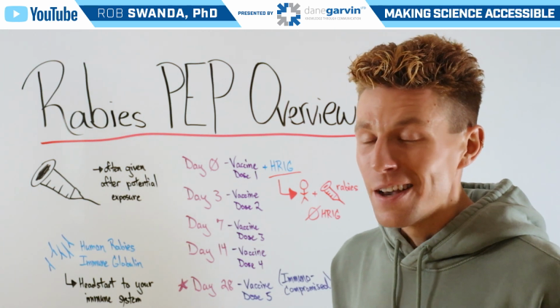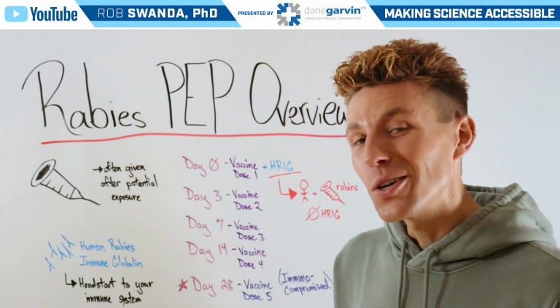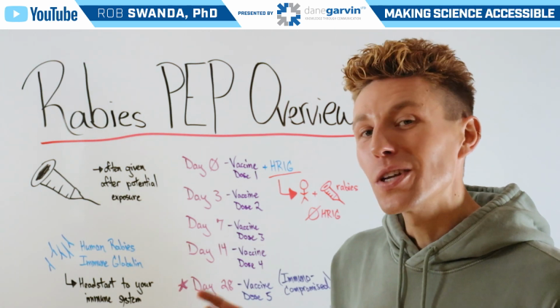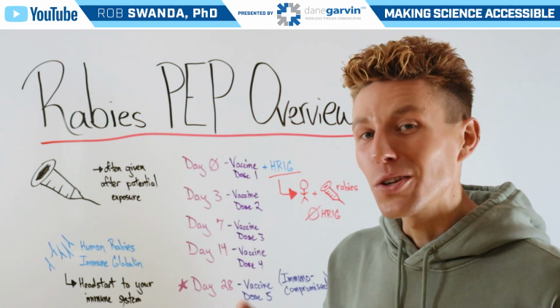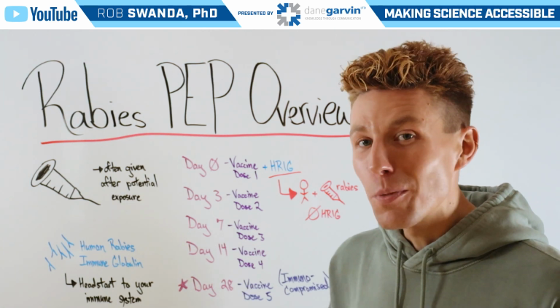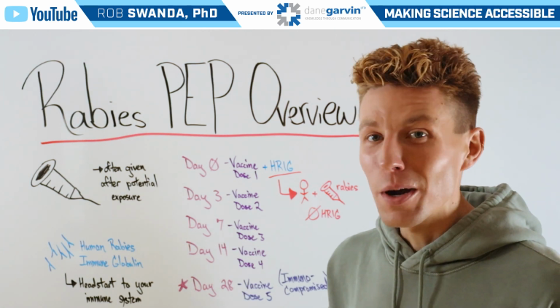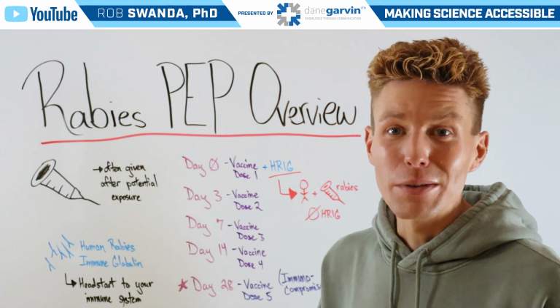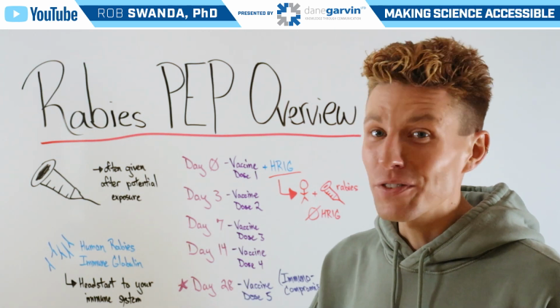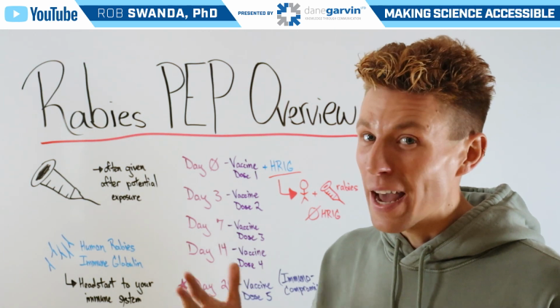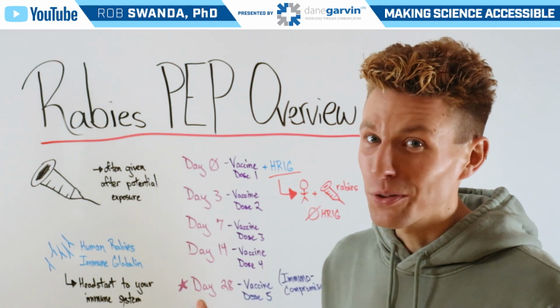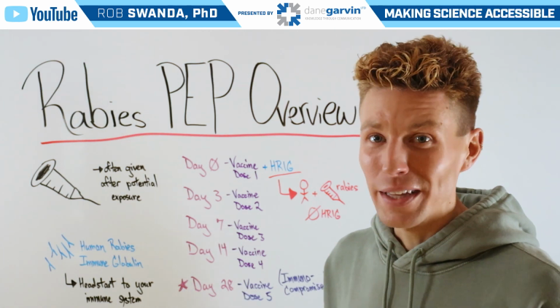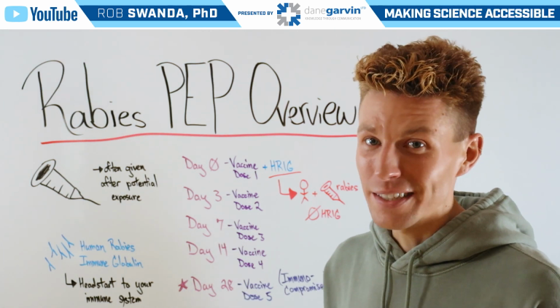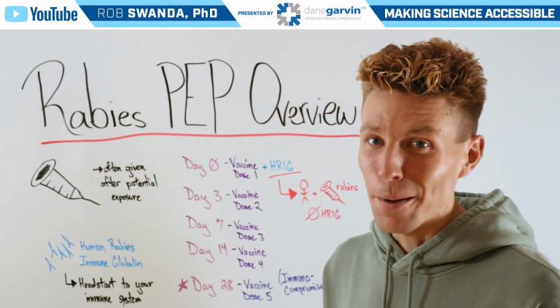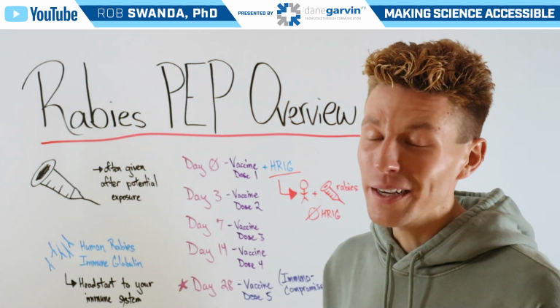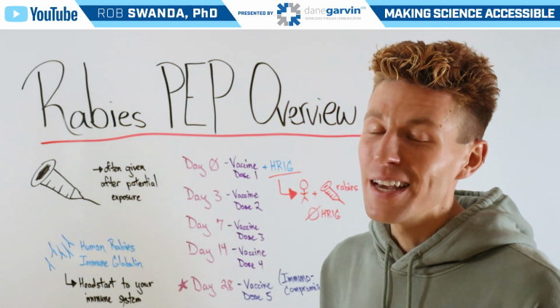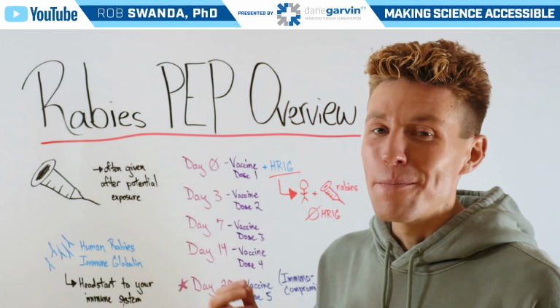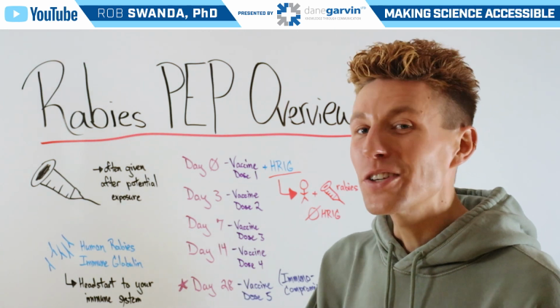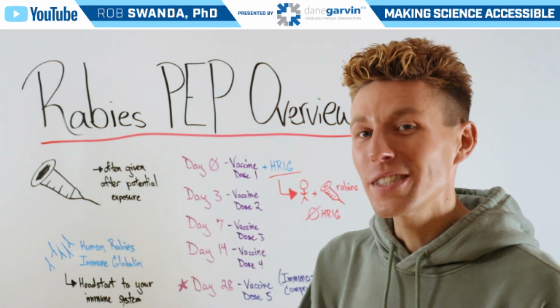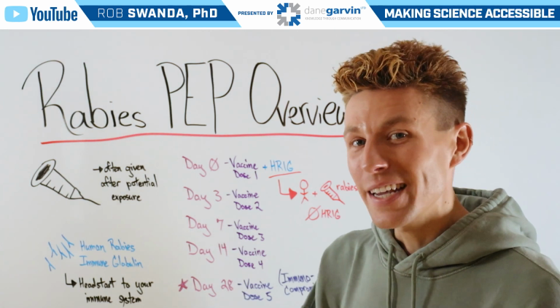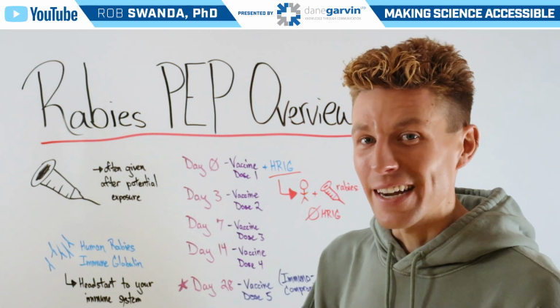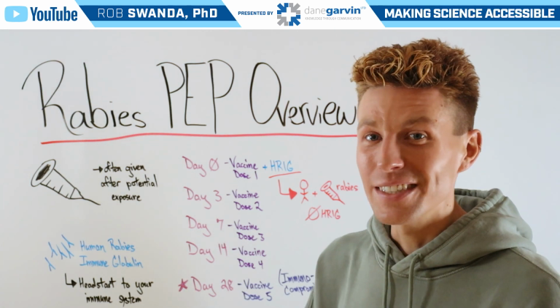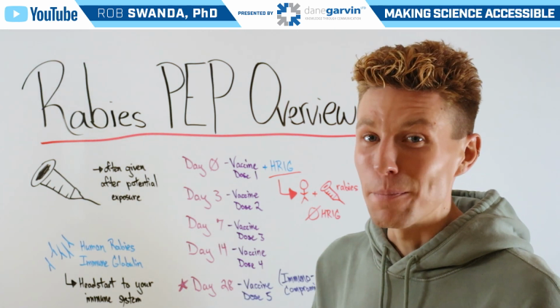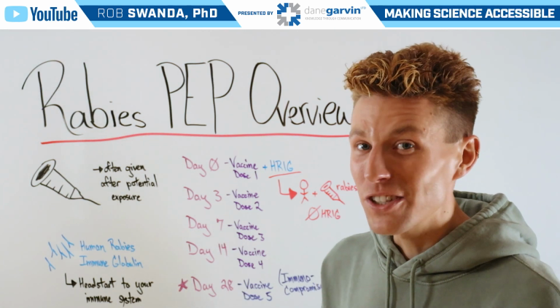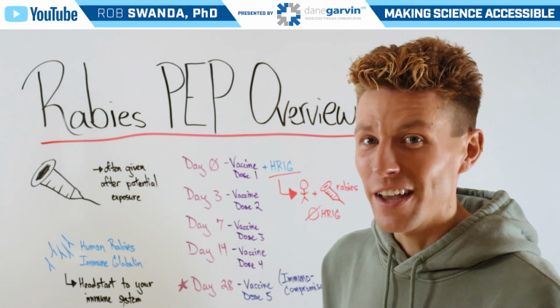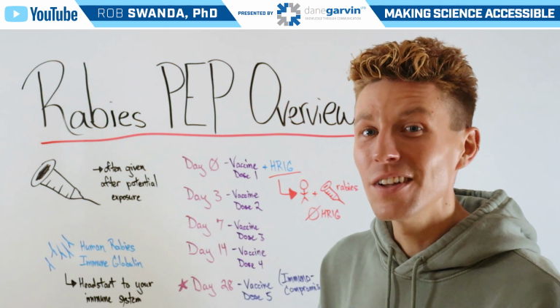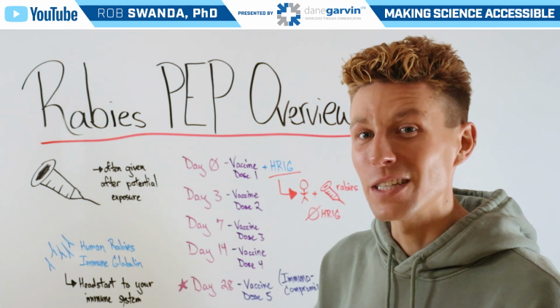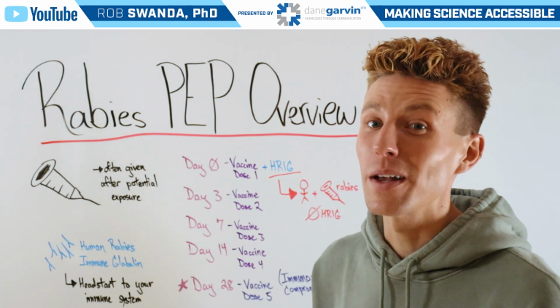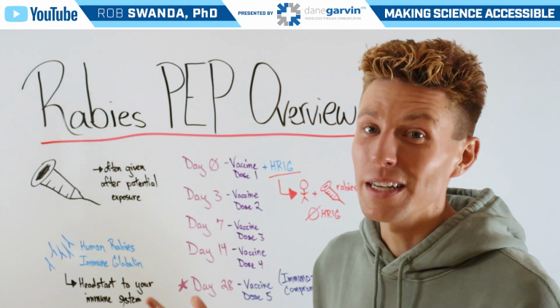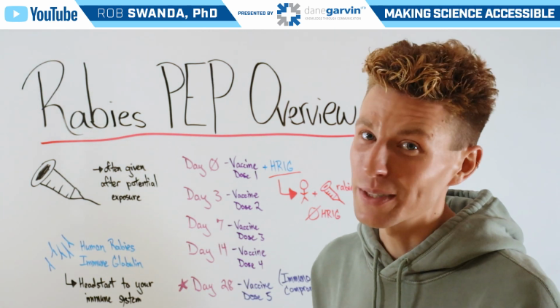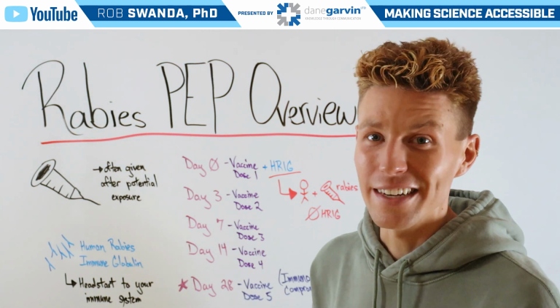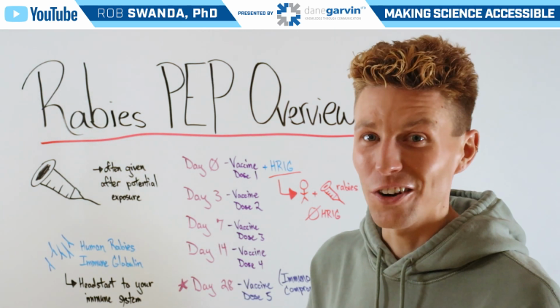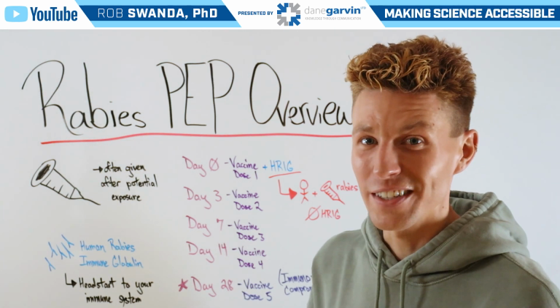So to learn more about different health-related topics, make sure to stay connected to my channel as well as with Dane Garvin.